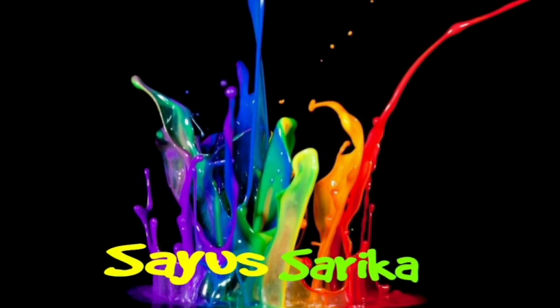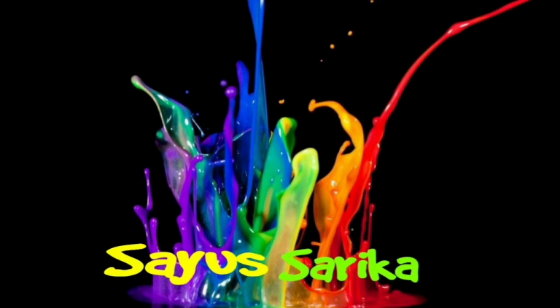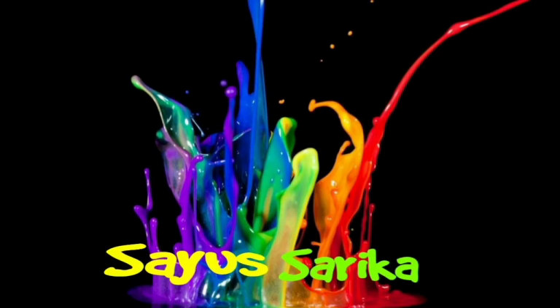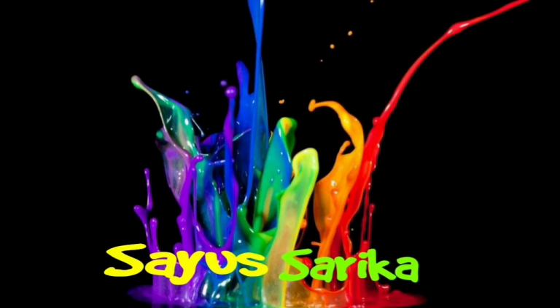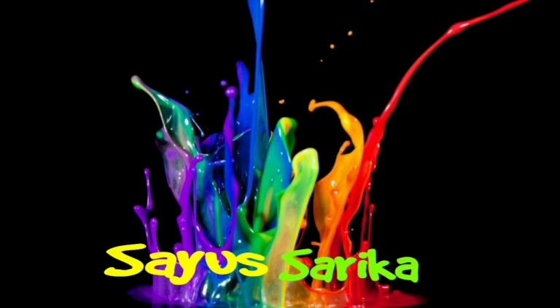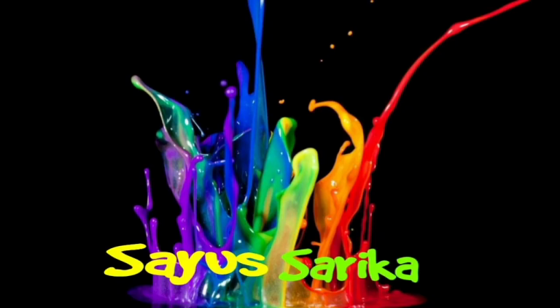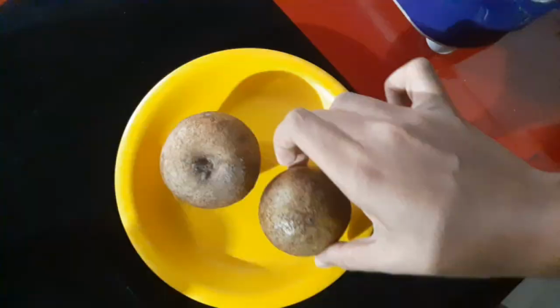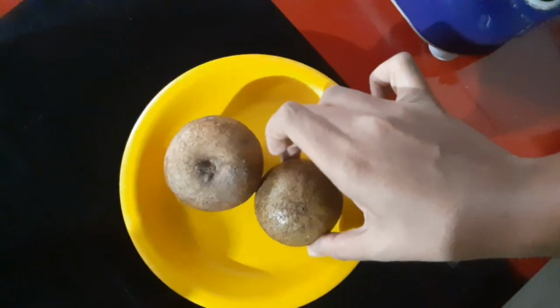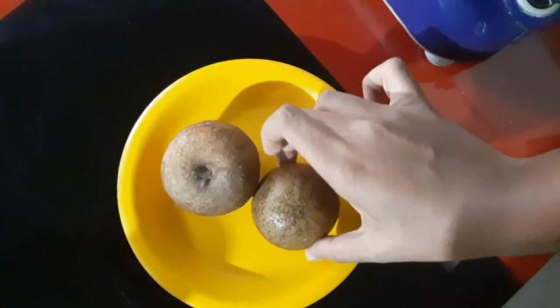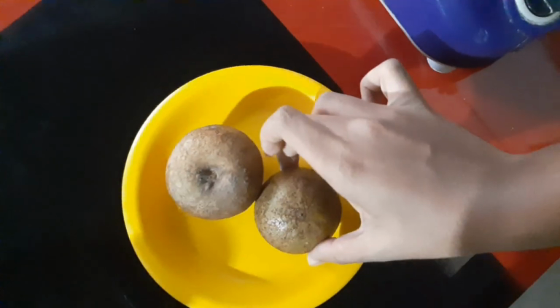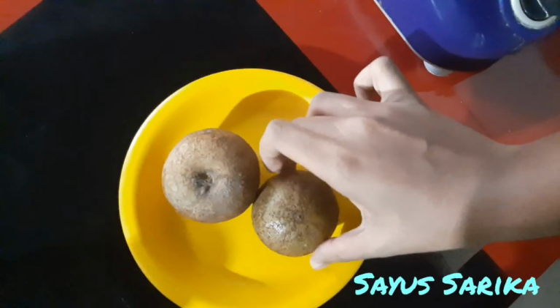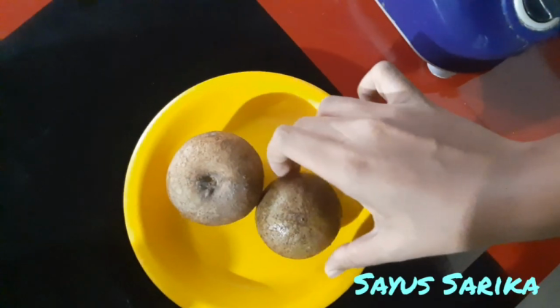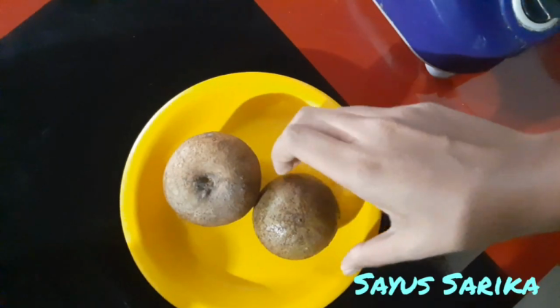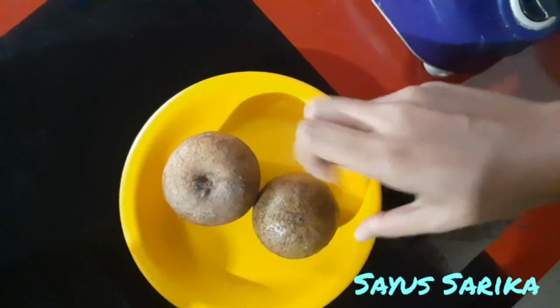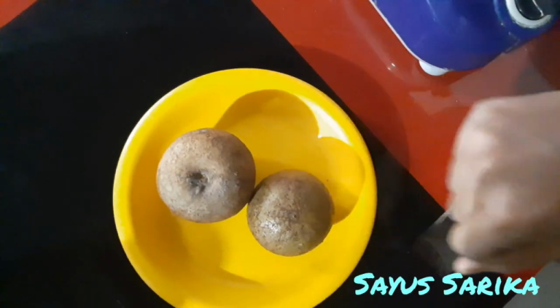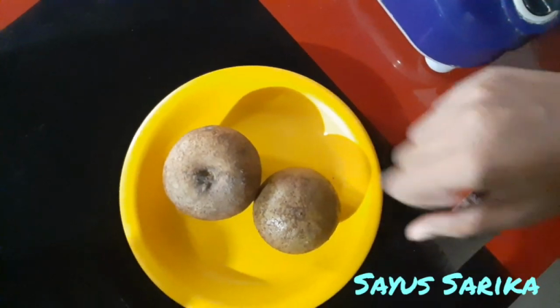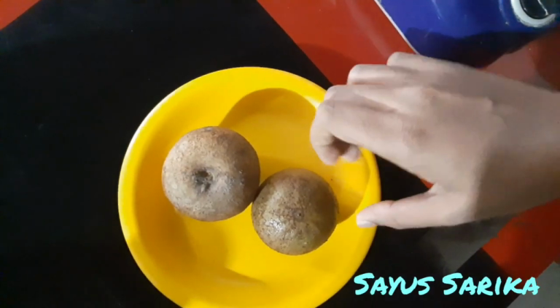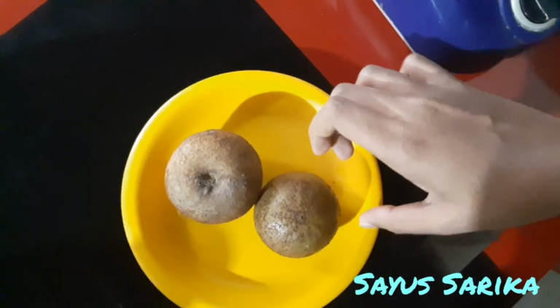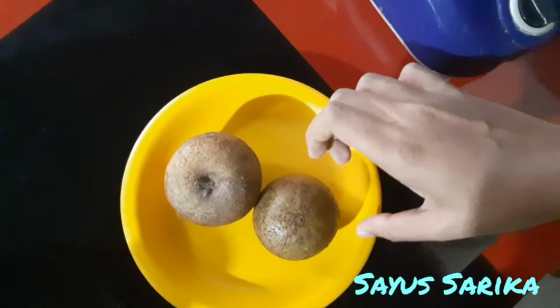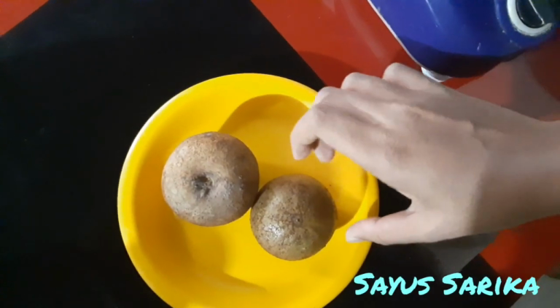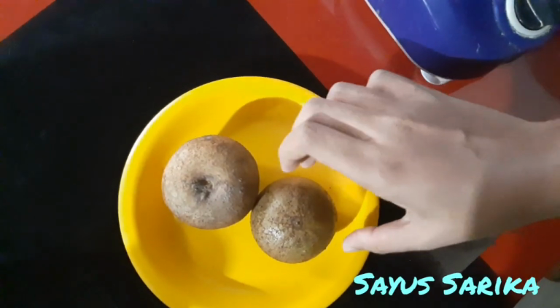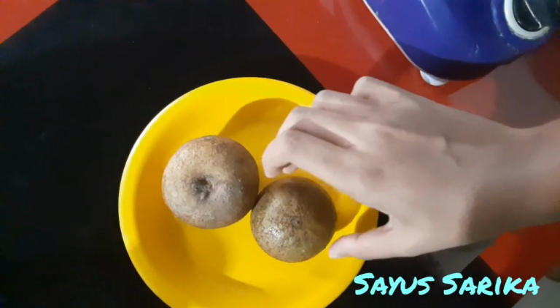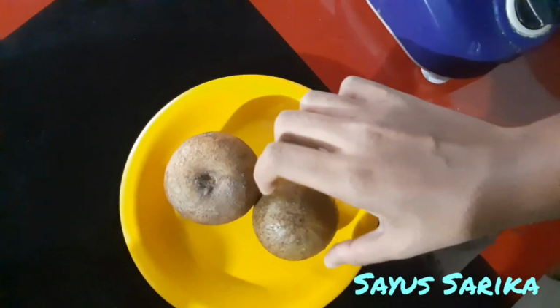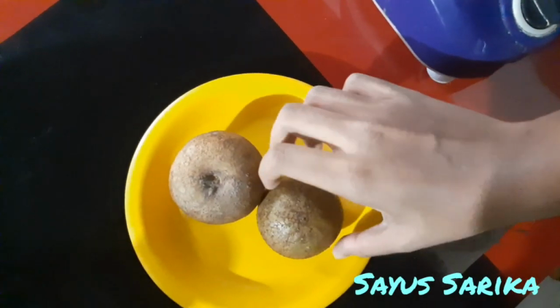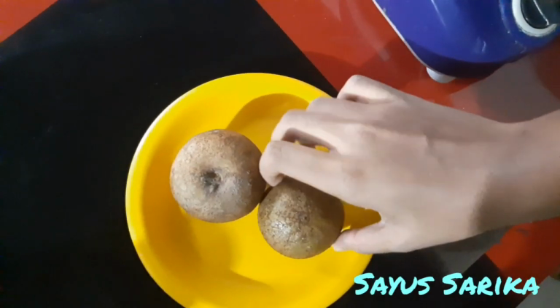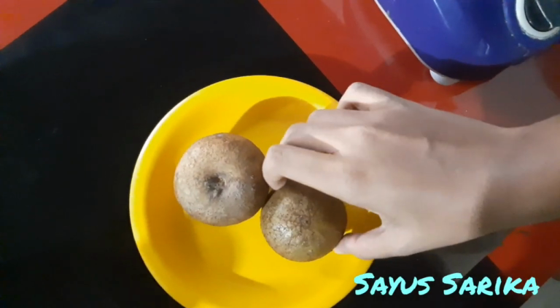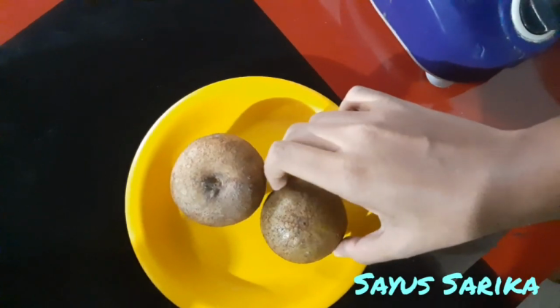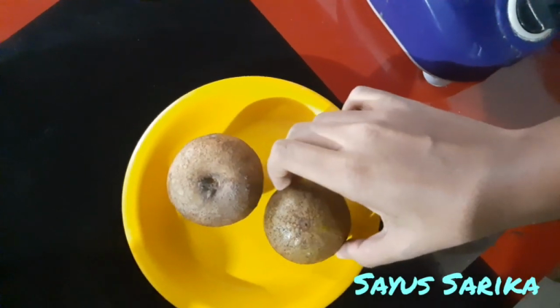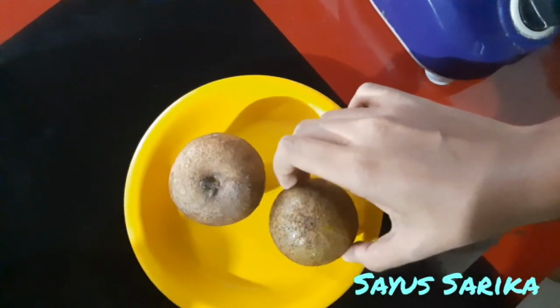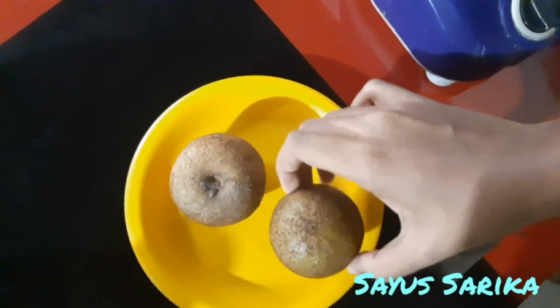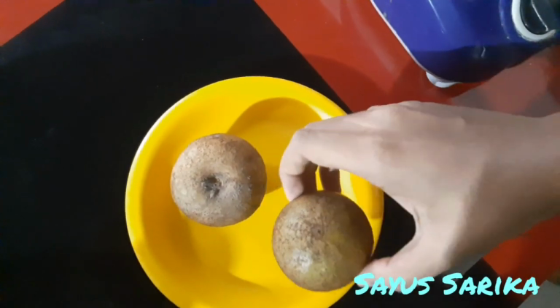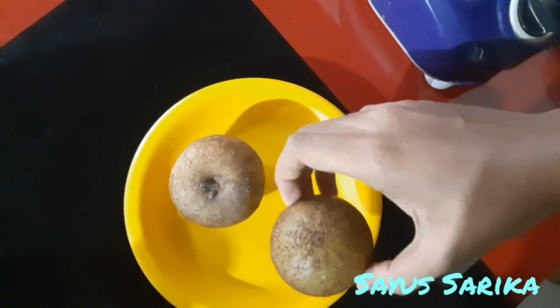Hi everybody! Let's go to Chikushaikranu.